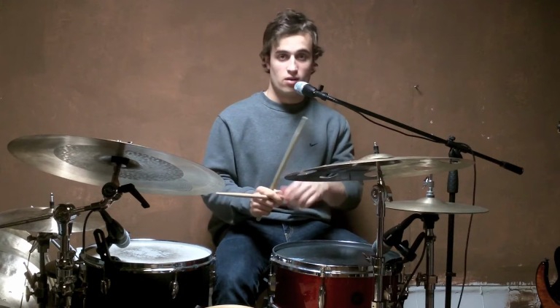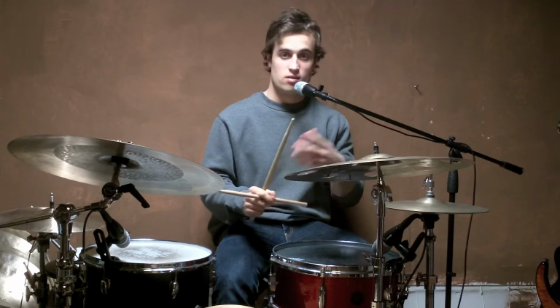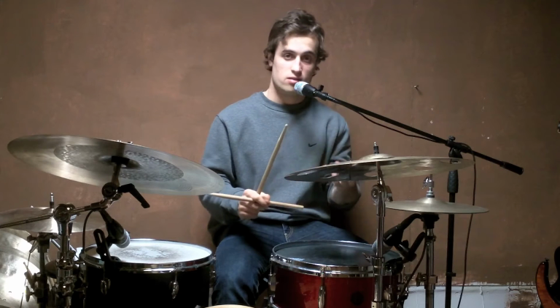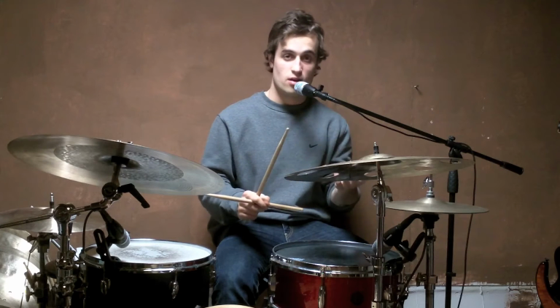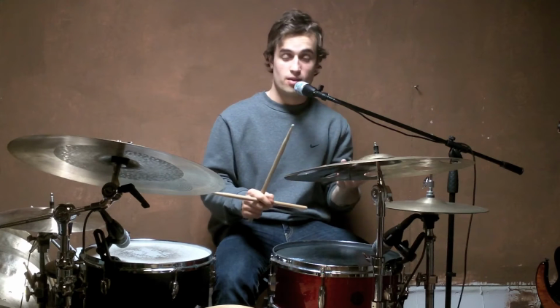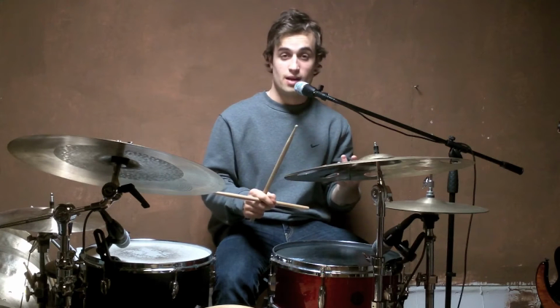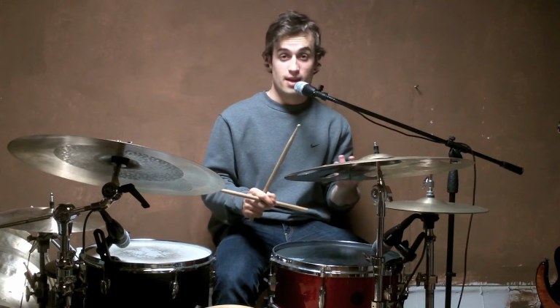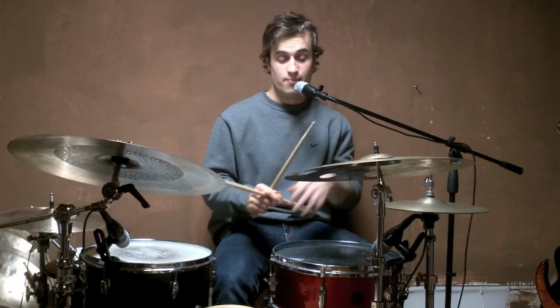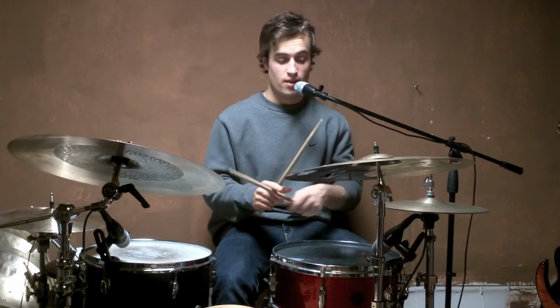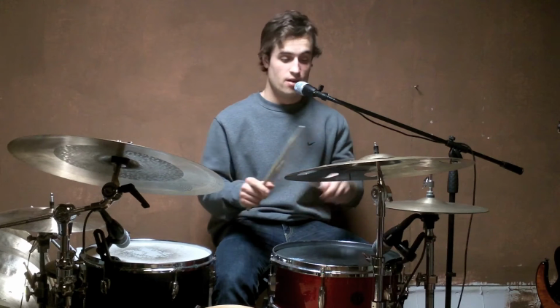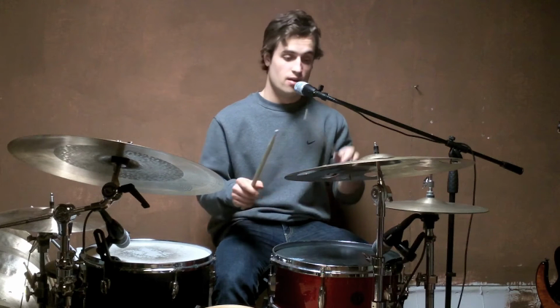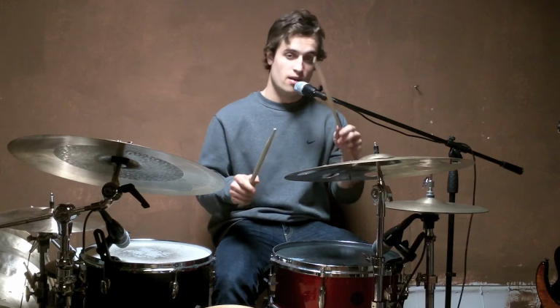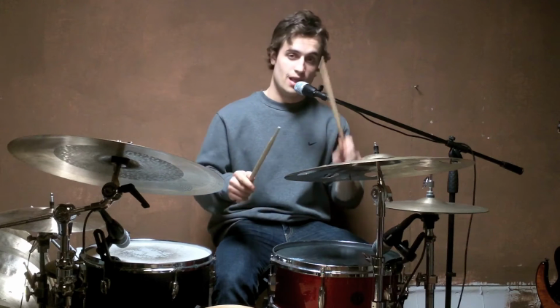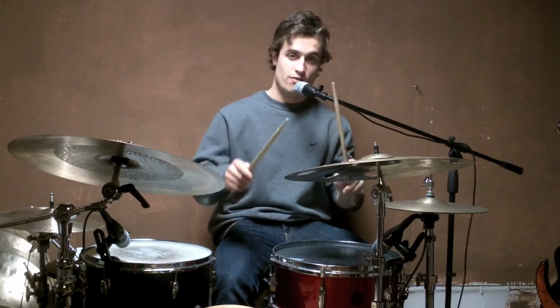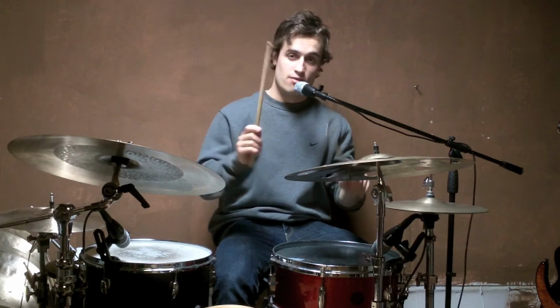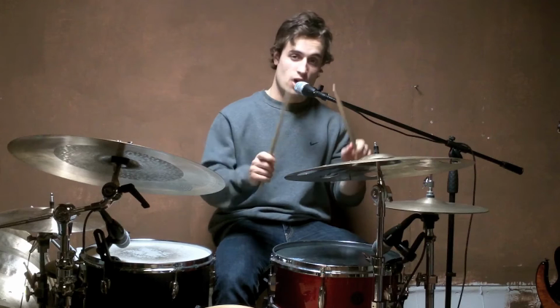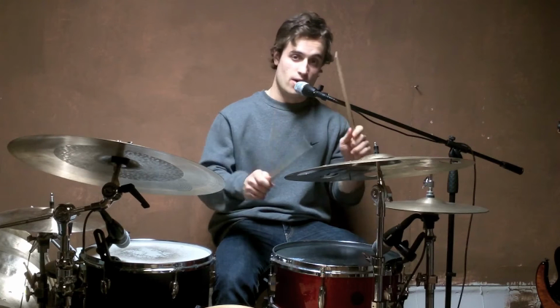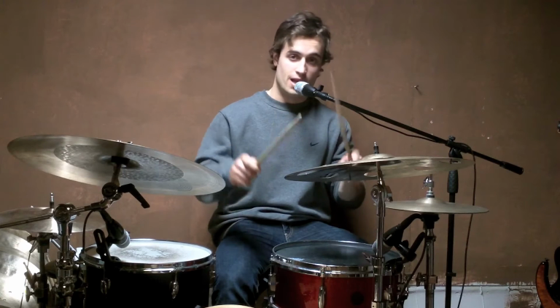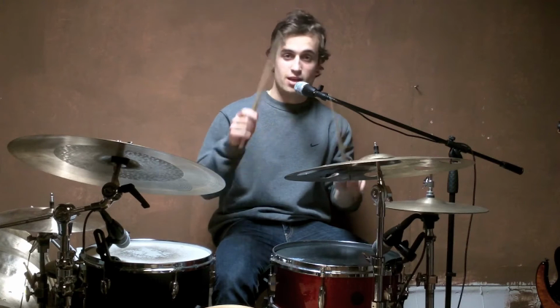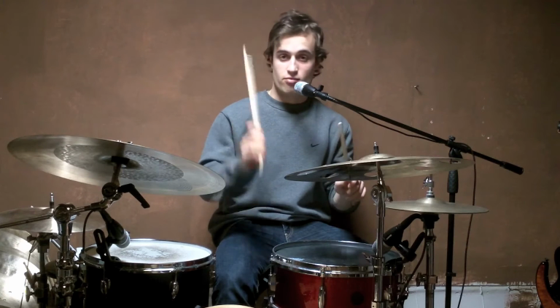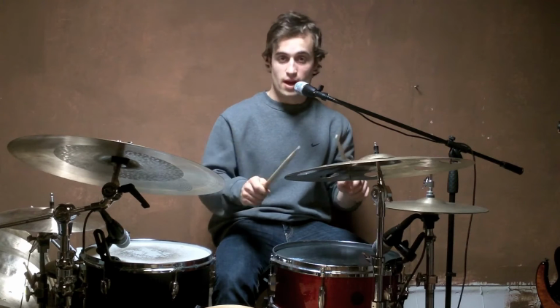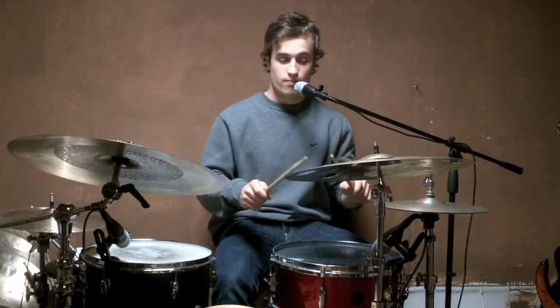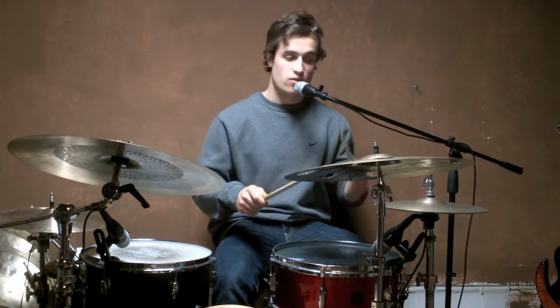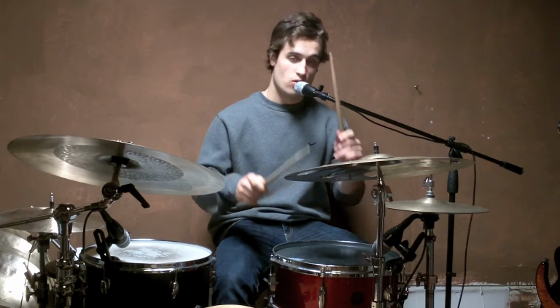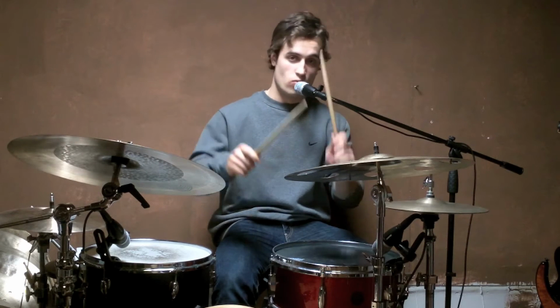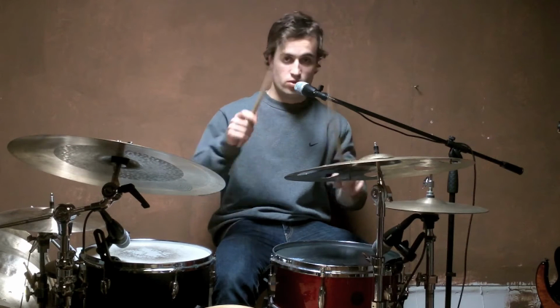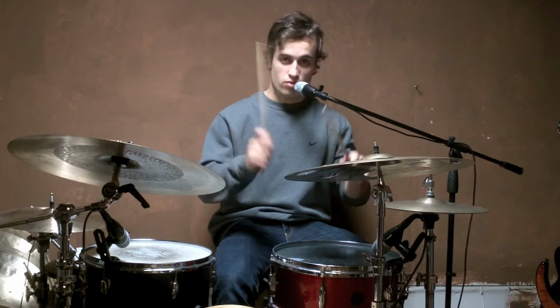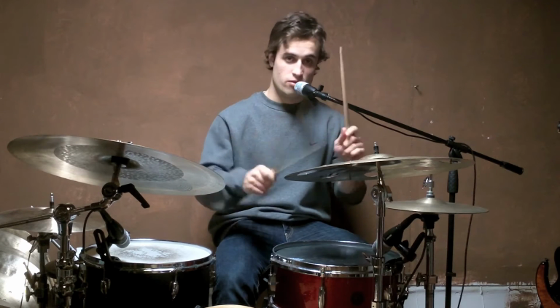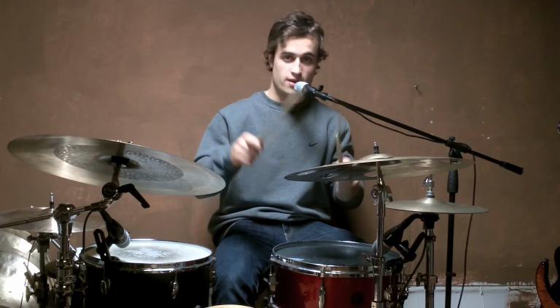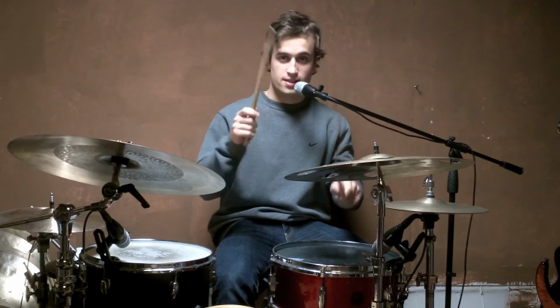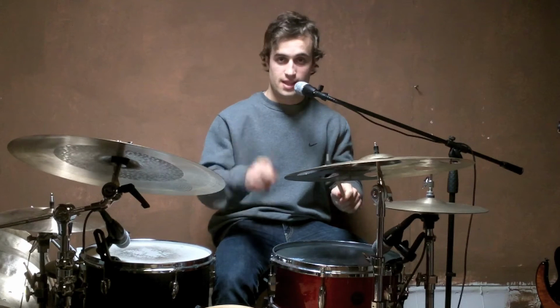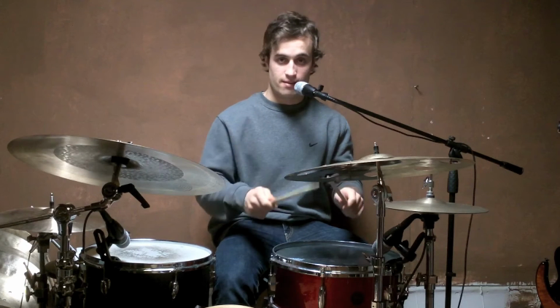Or, starting with the left hand: left, left, right, right, left, left, right. One, two, three, four, five, six, seven.